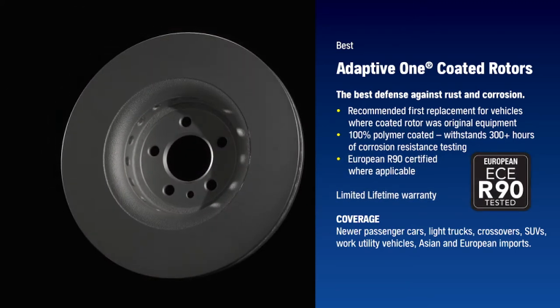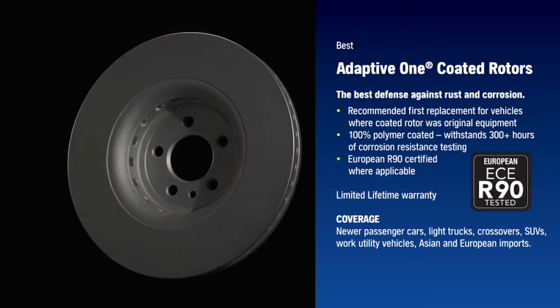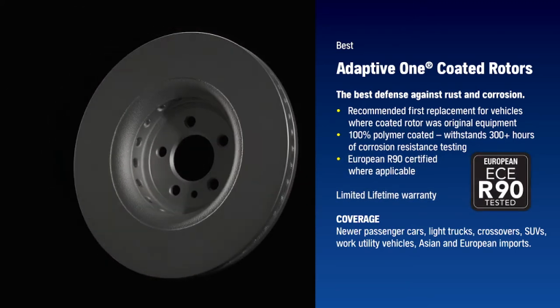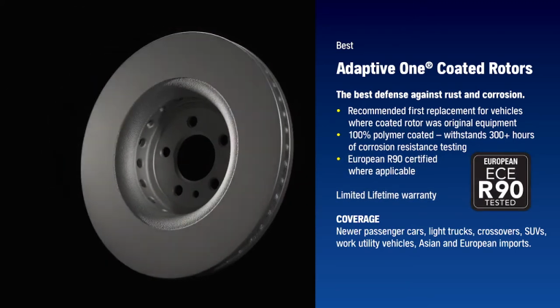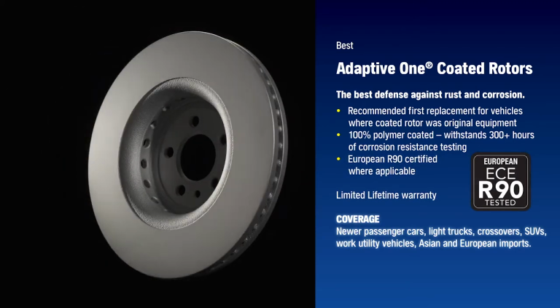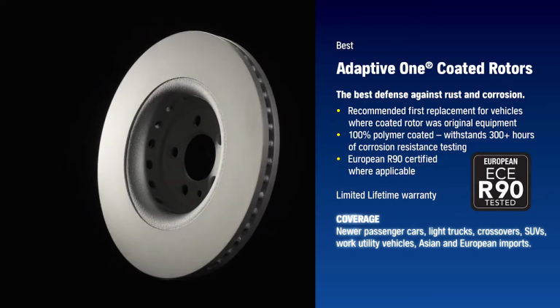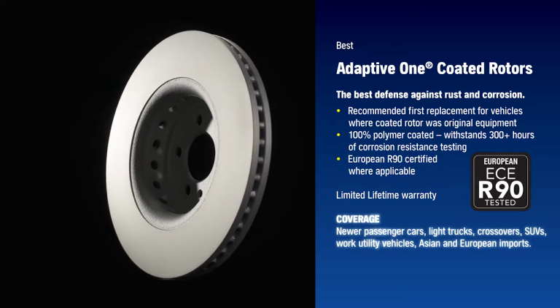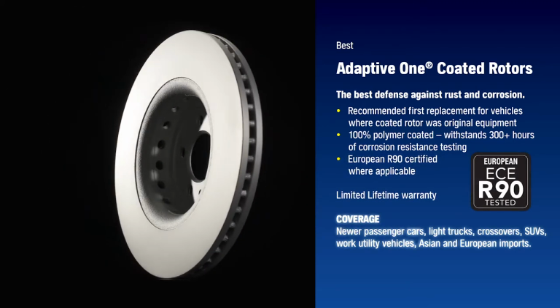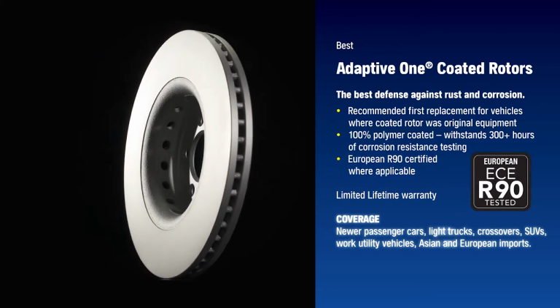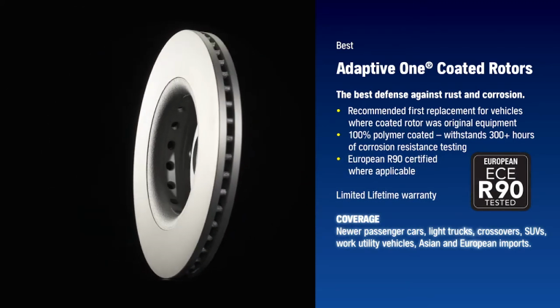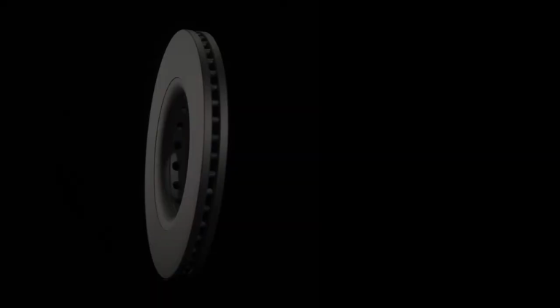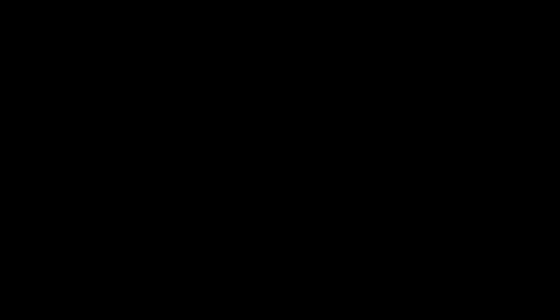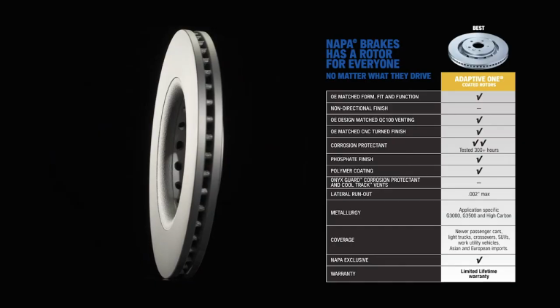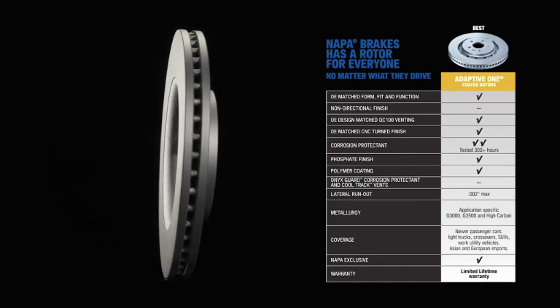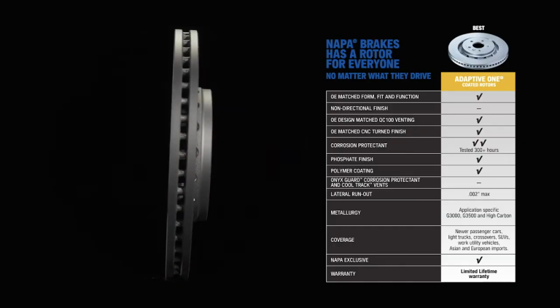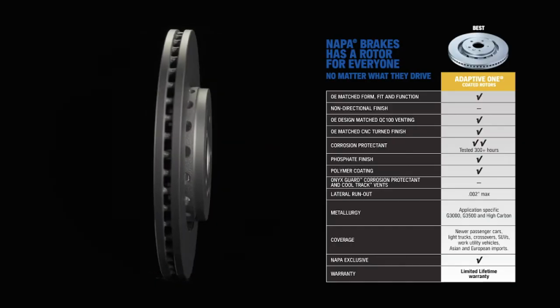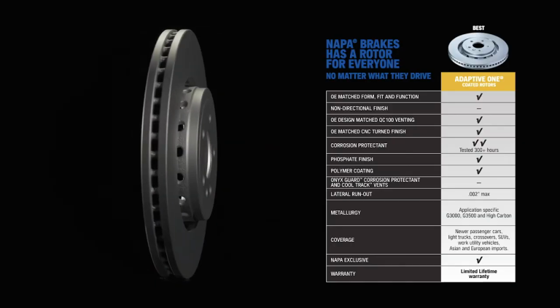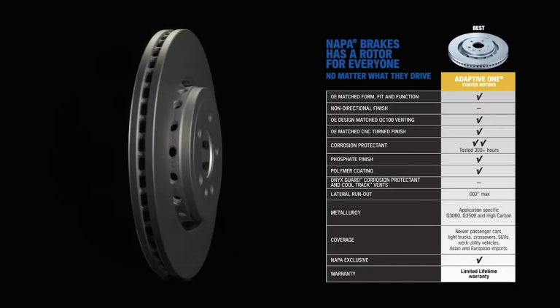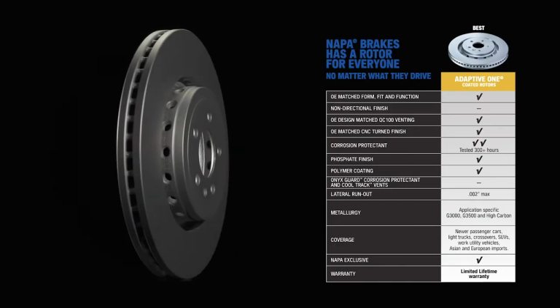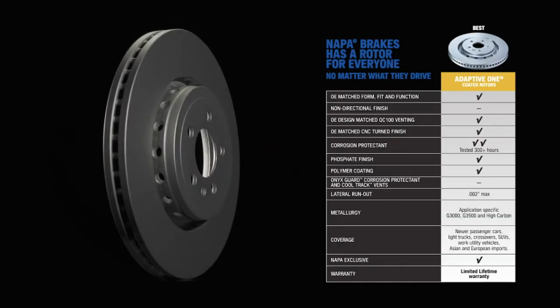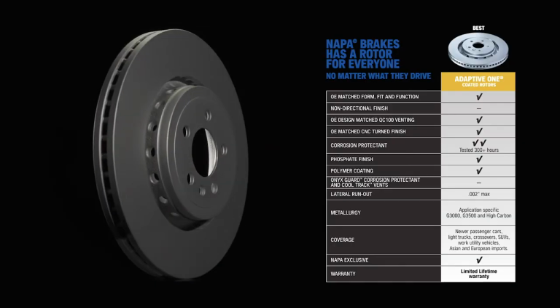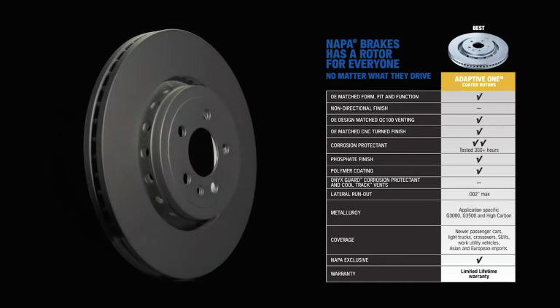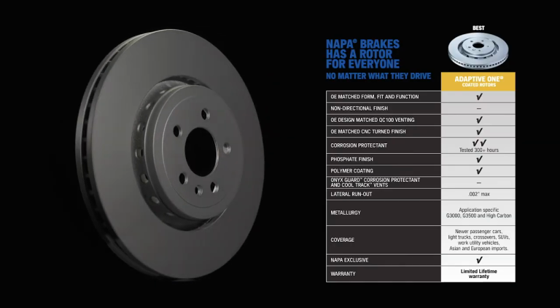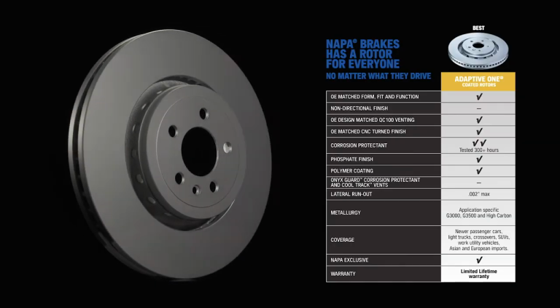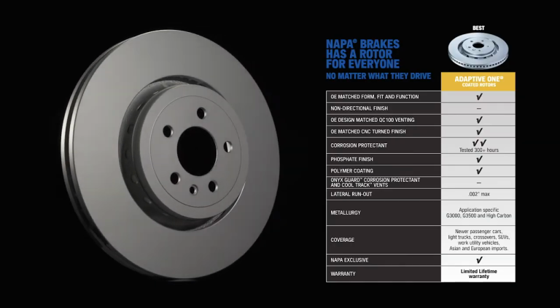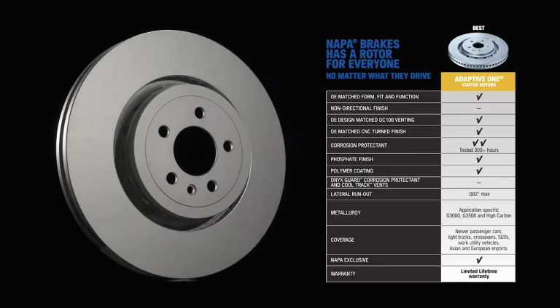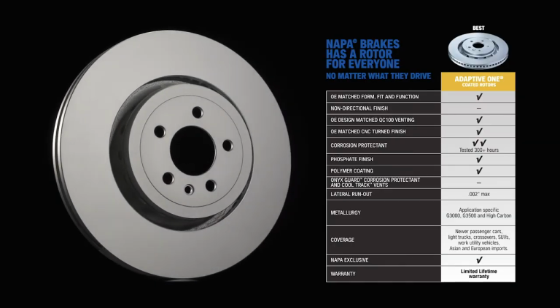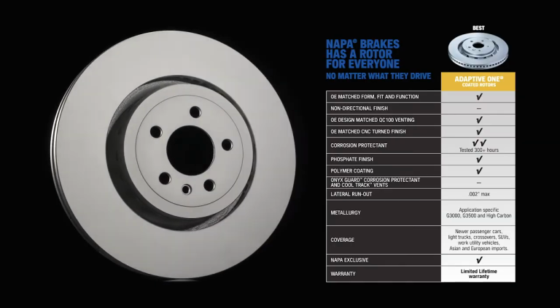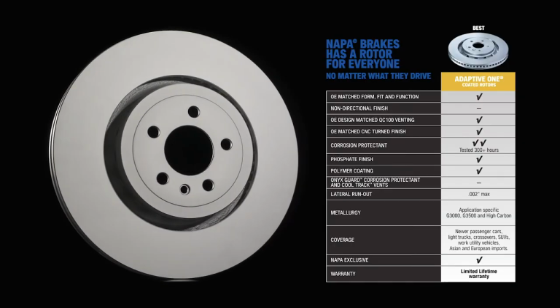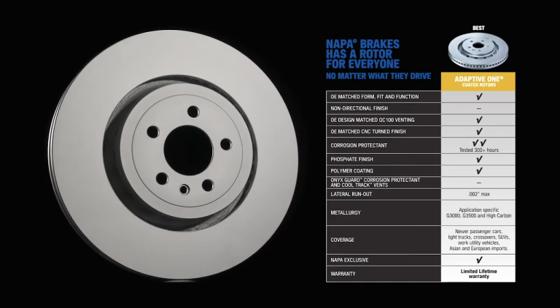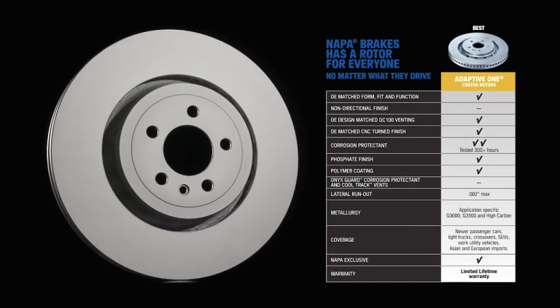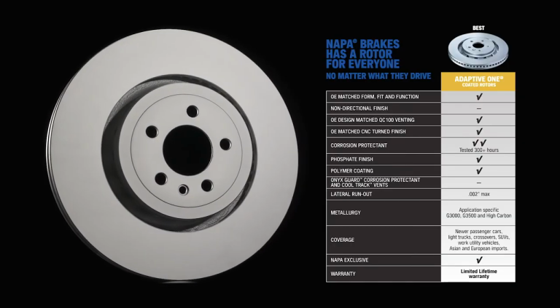They are guaranteed quiet and certified safe through stringent validation for both metallurgy and performance.